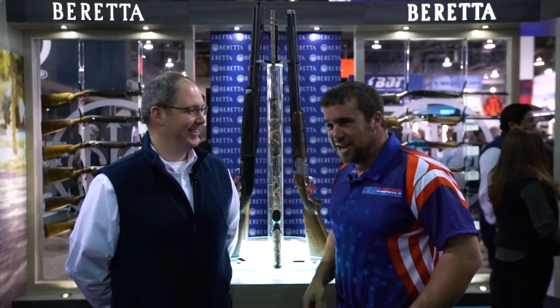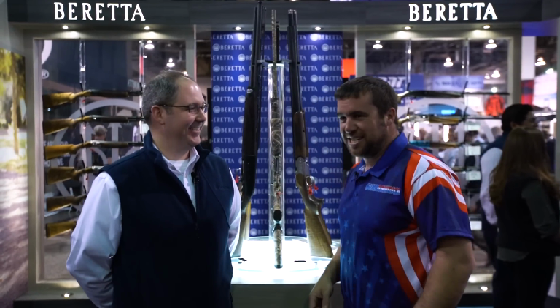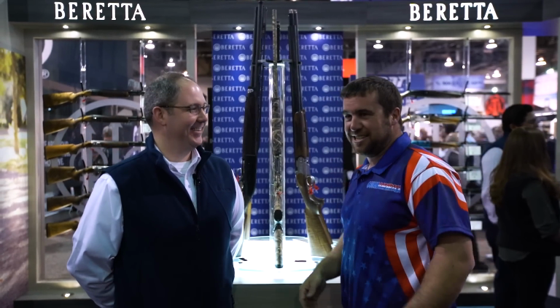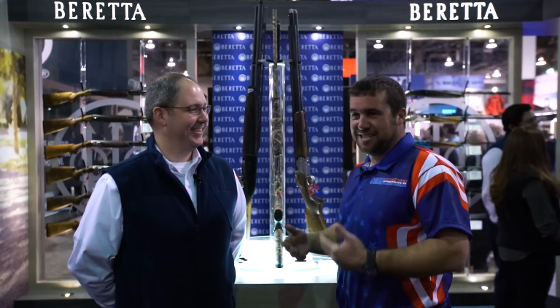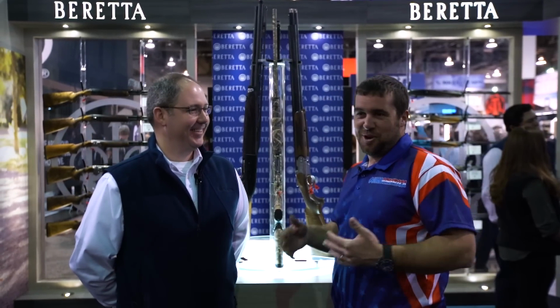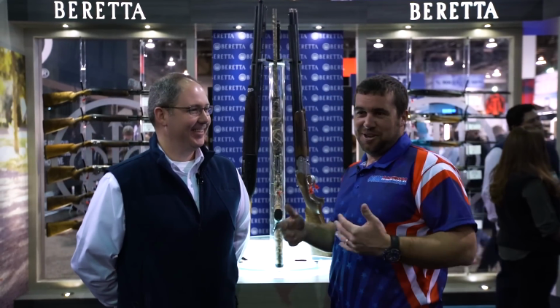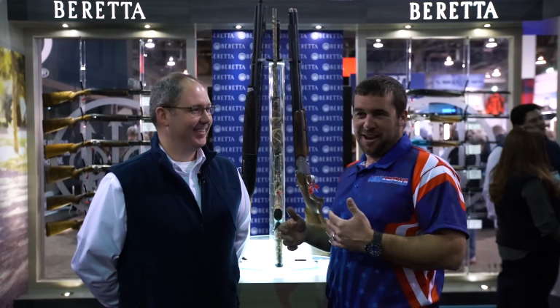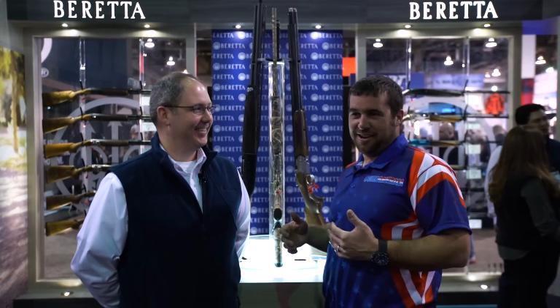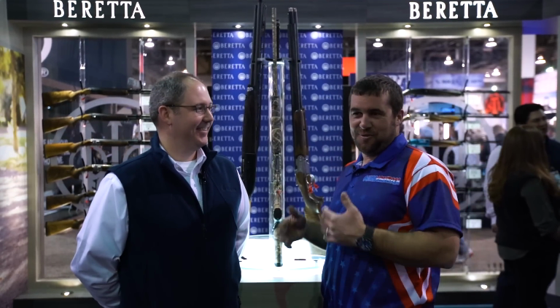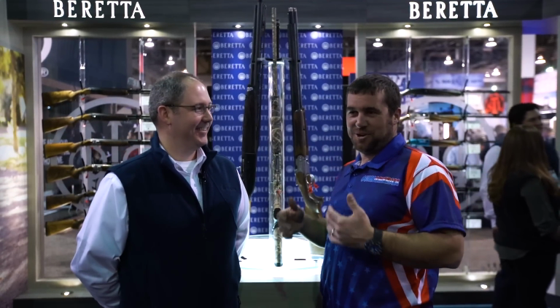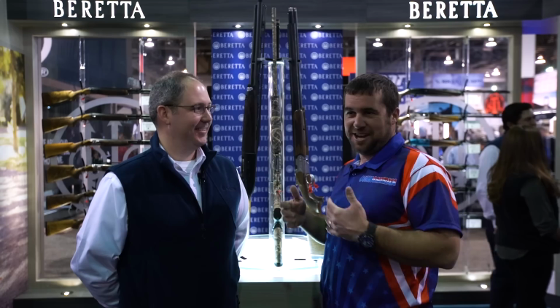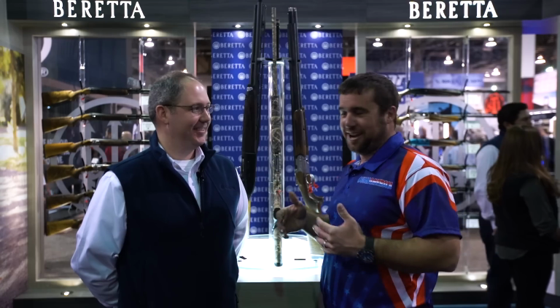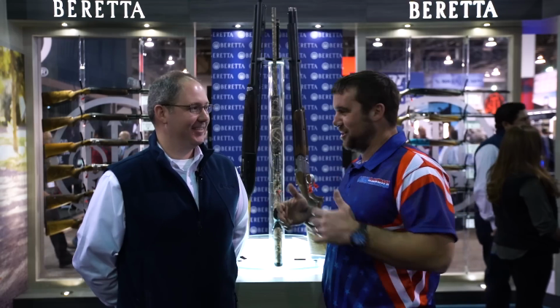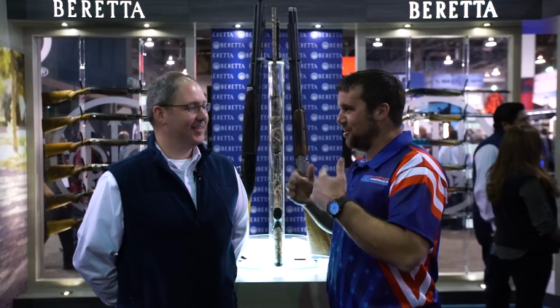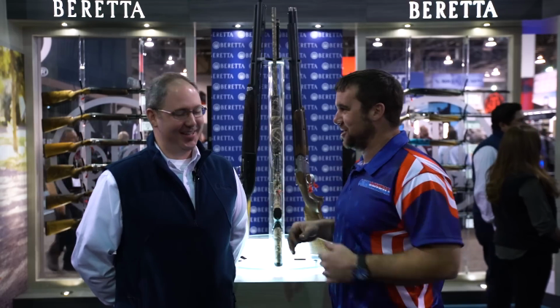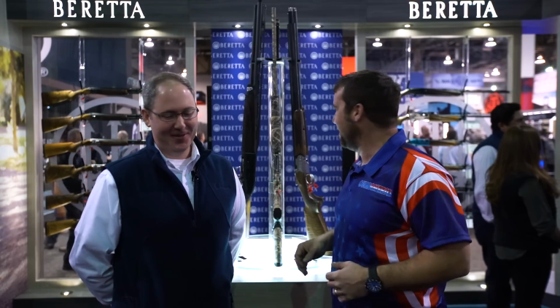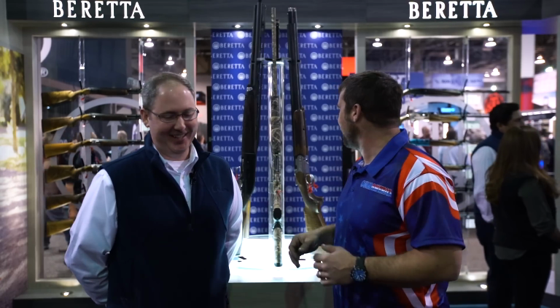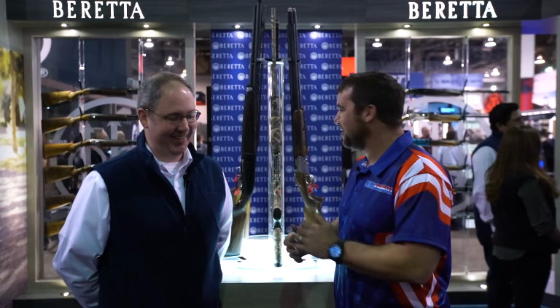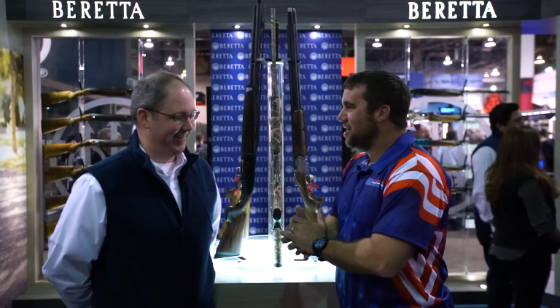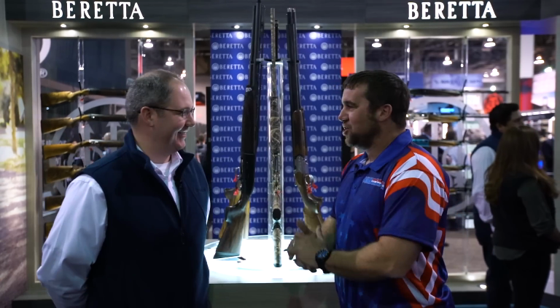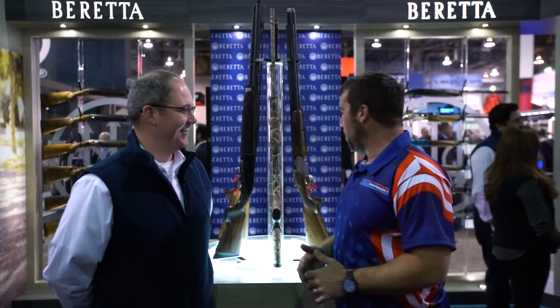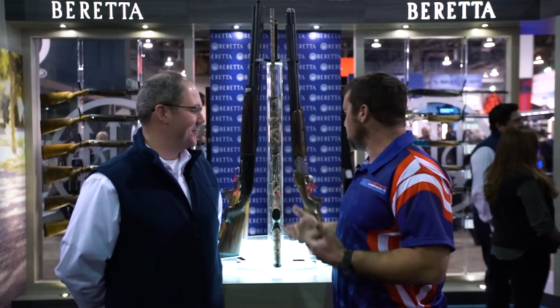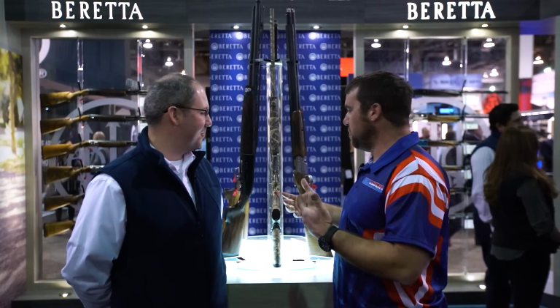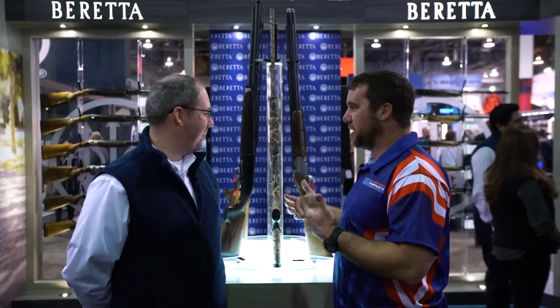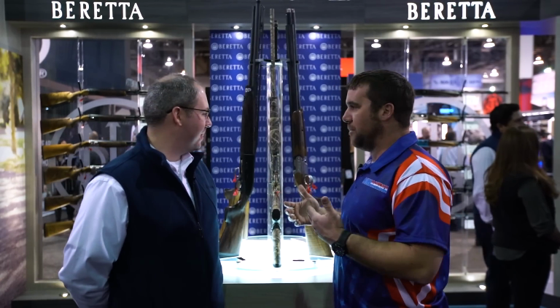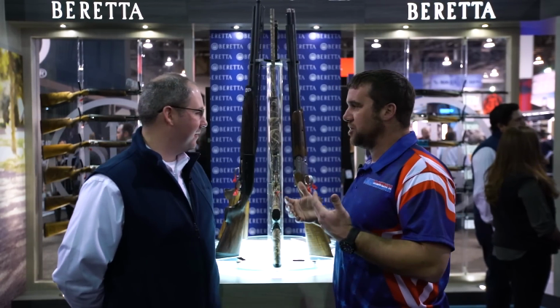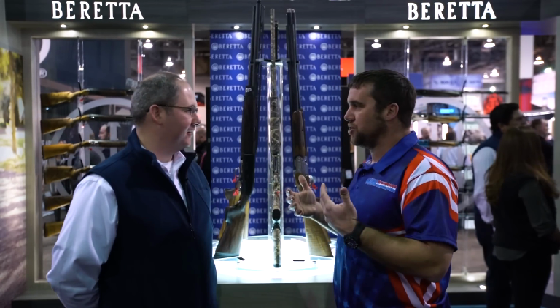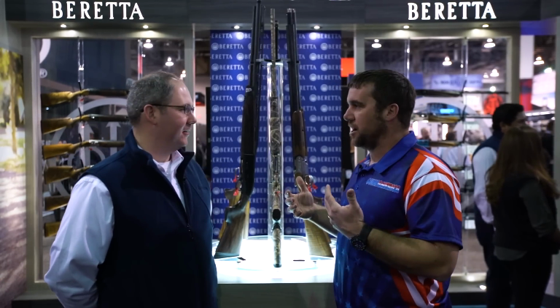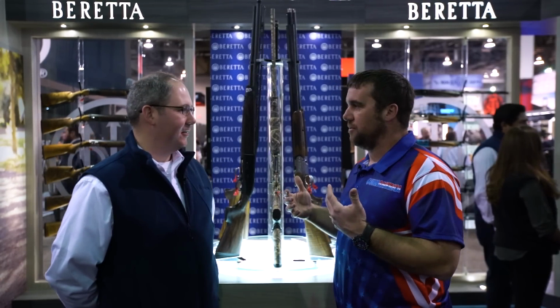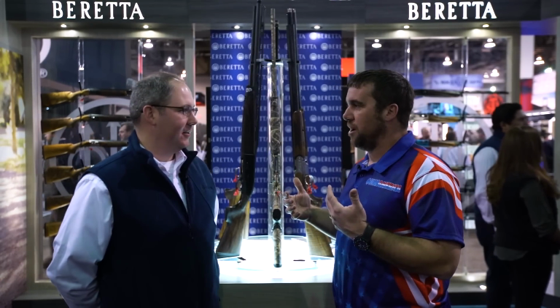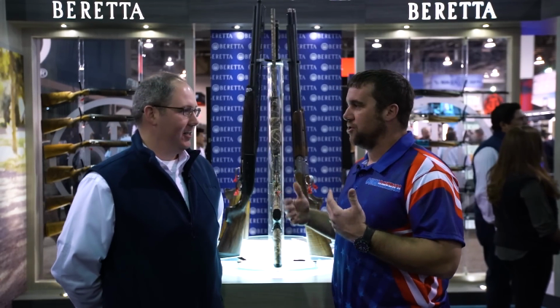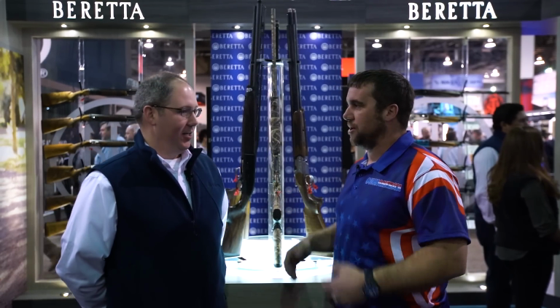Since at least the early 90s — or 1490, something close to that. So what are we looking at? What's the new shotgun from Beretta this year?